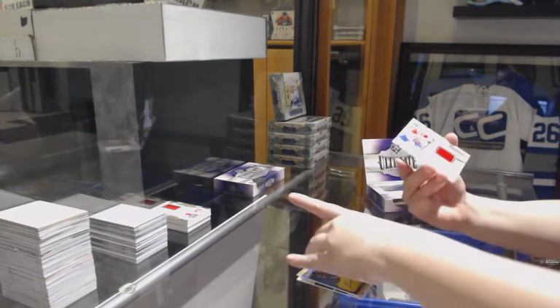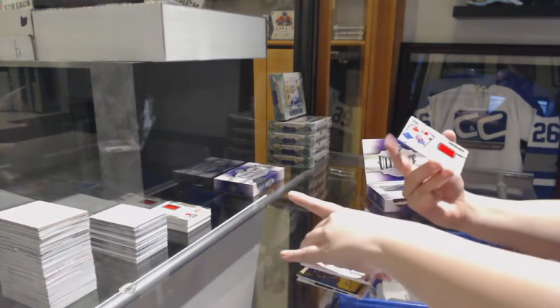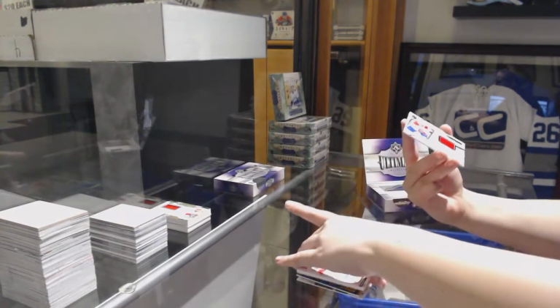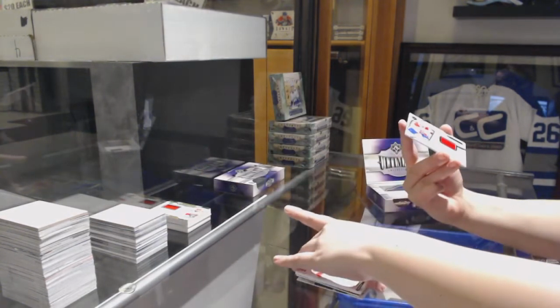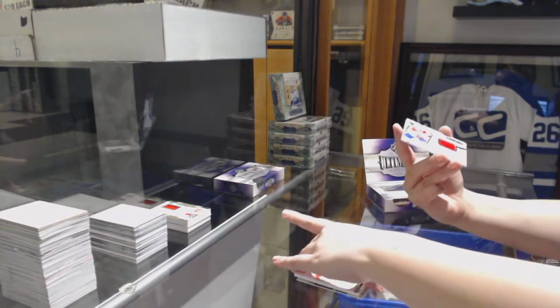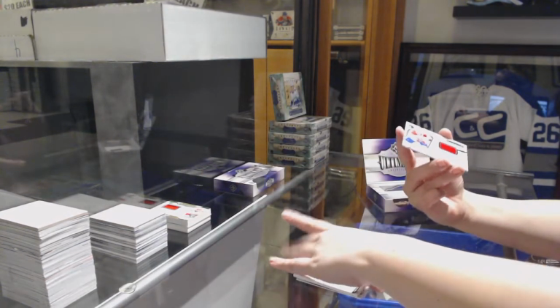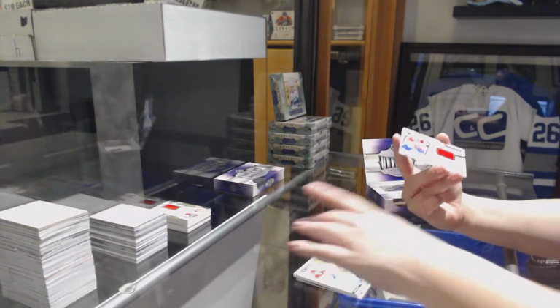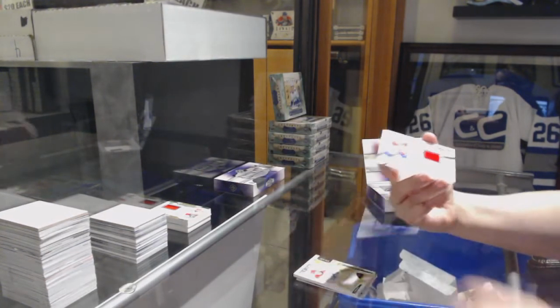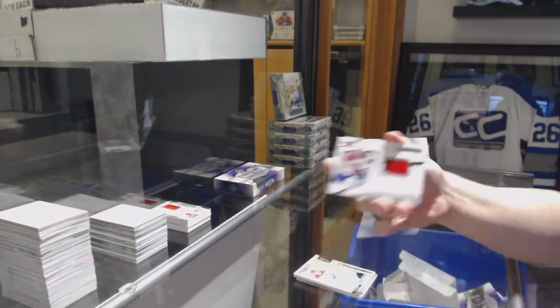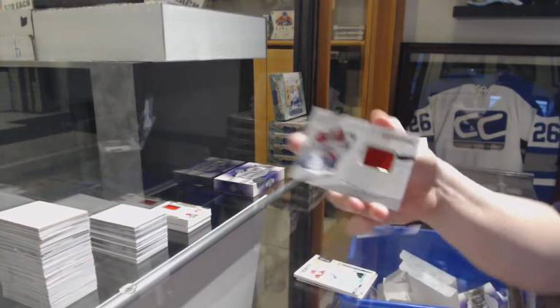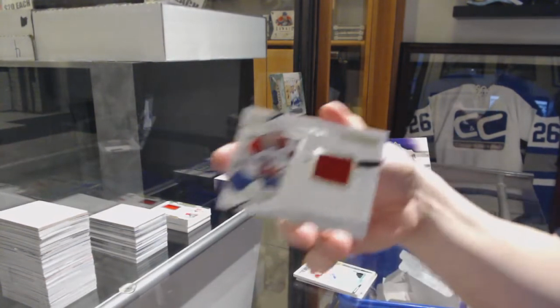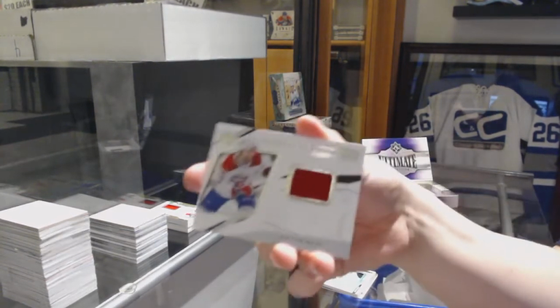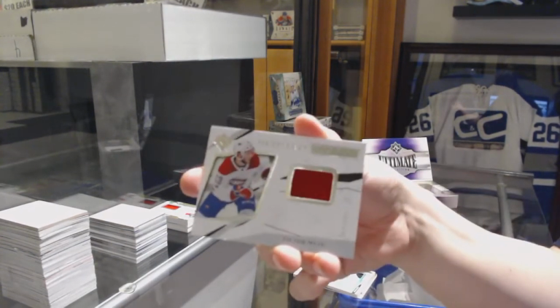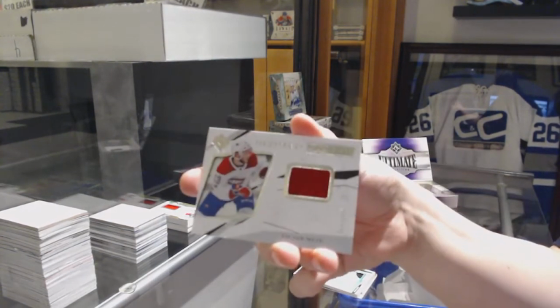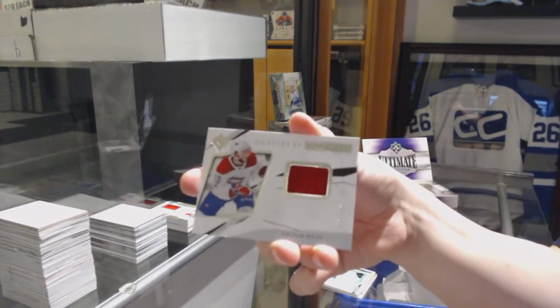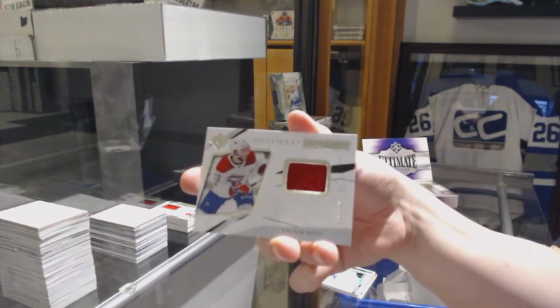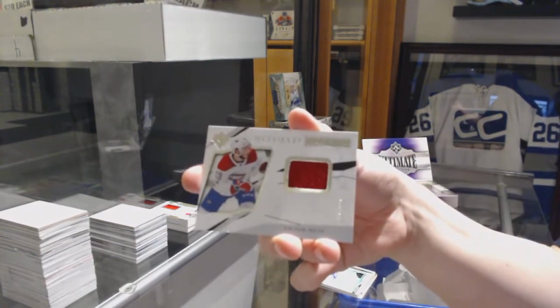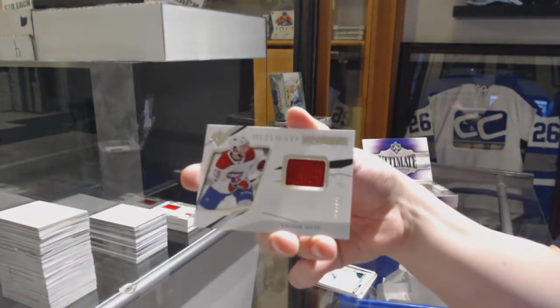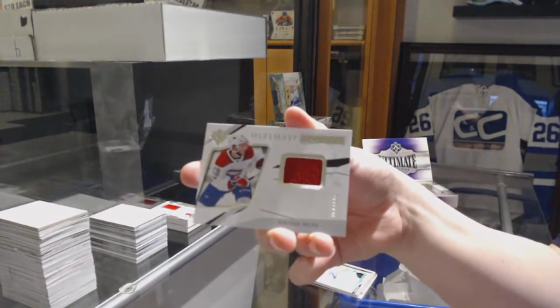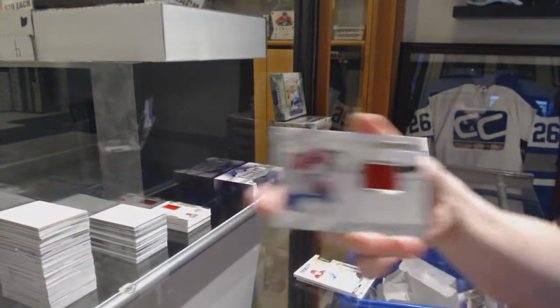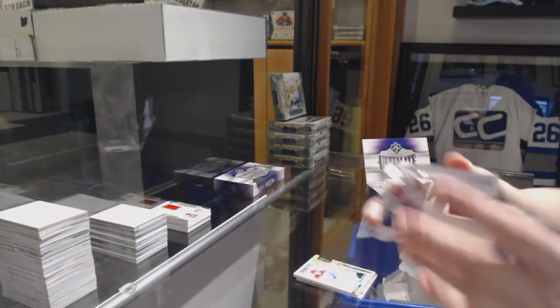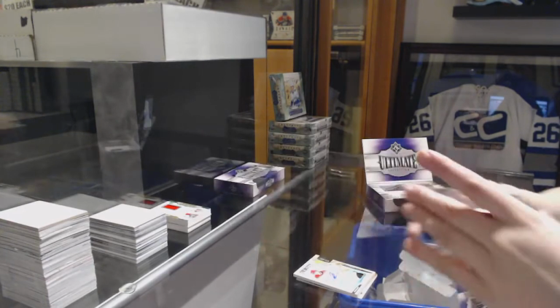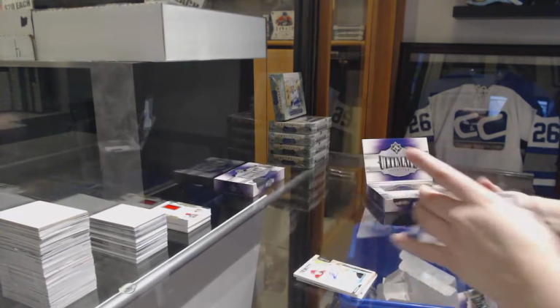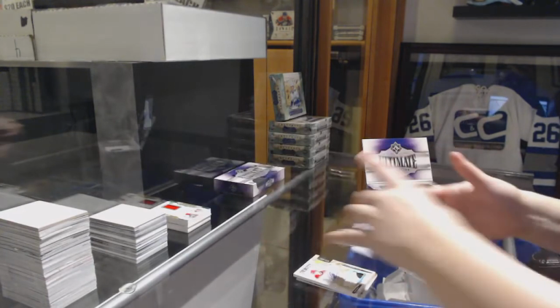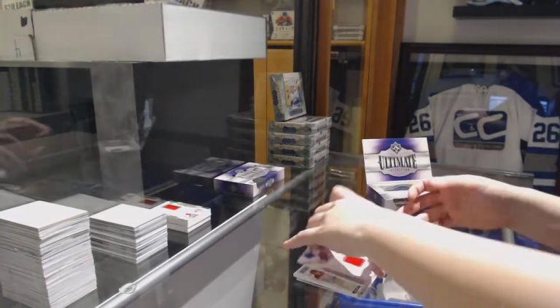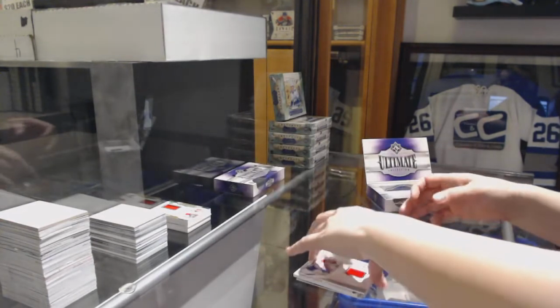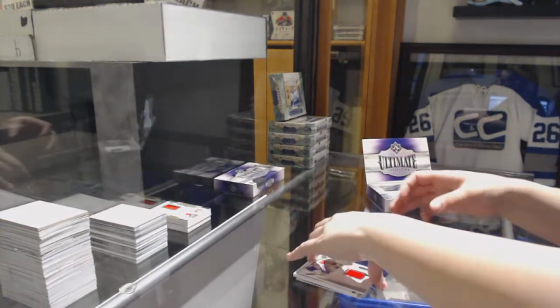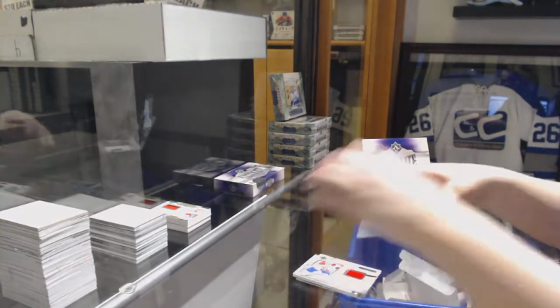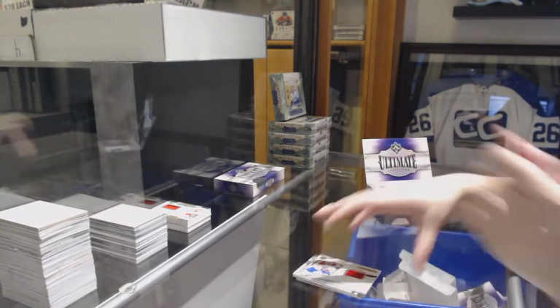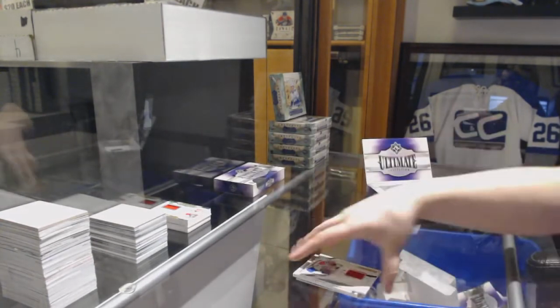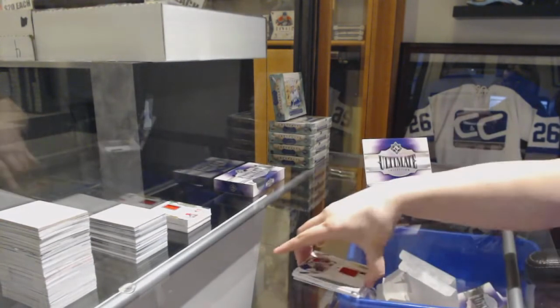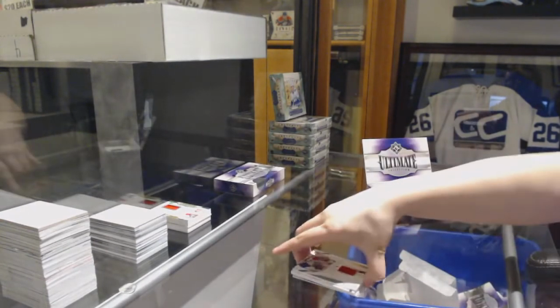And Ultimate Rookie Jersey of Victor Mete for the Montreal Canadiens, number 299.